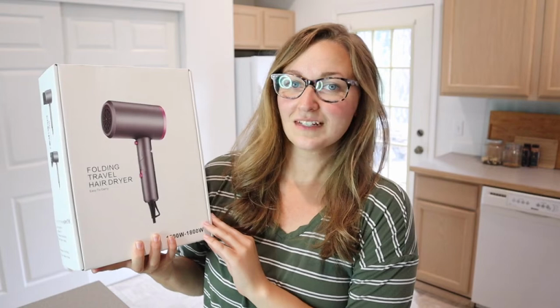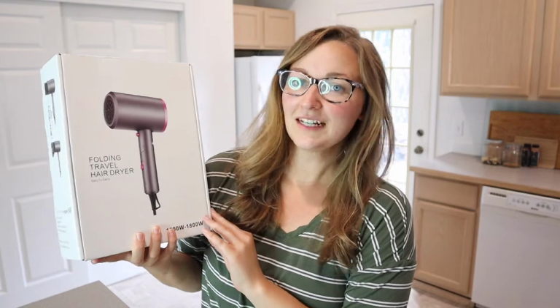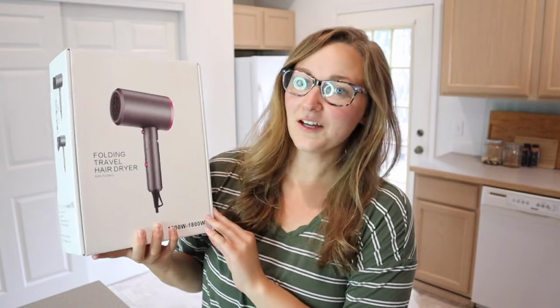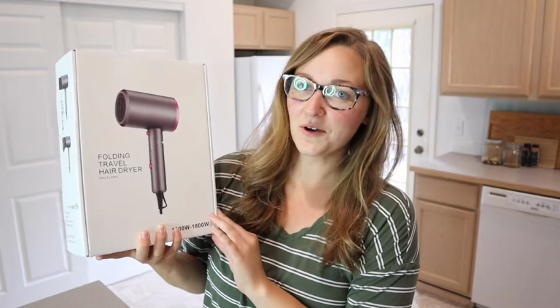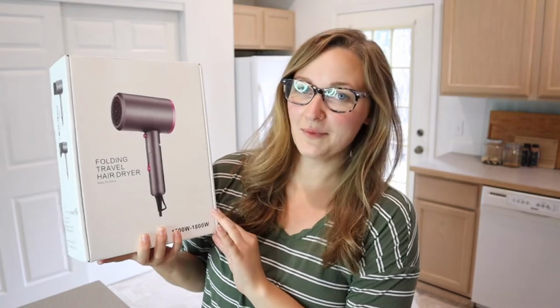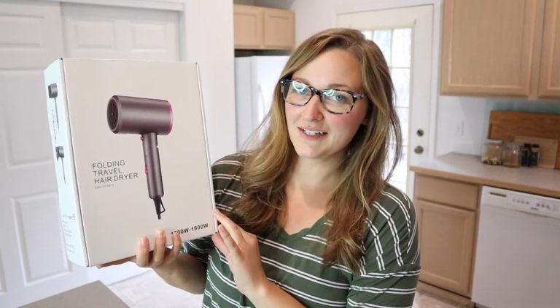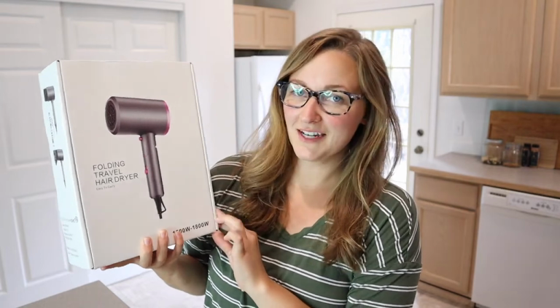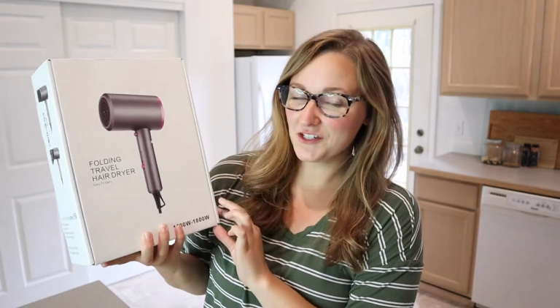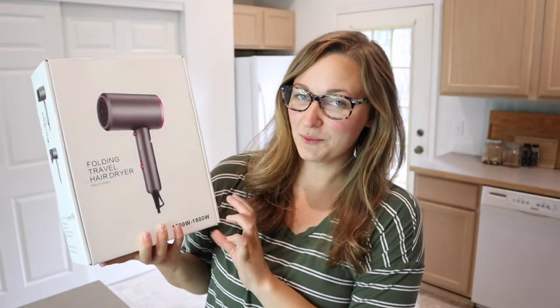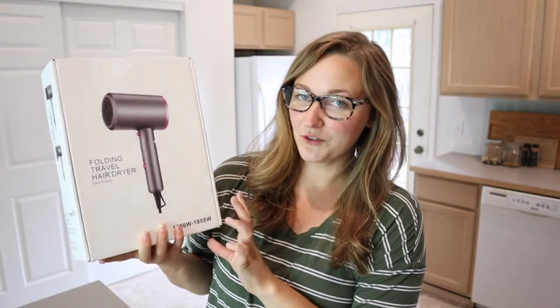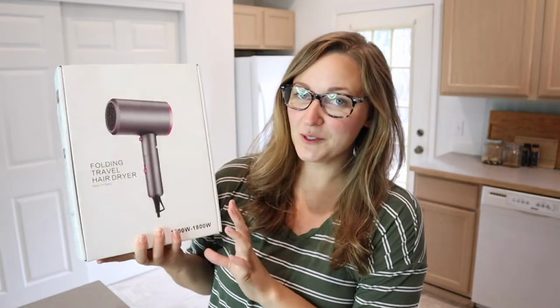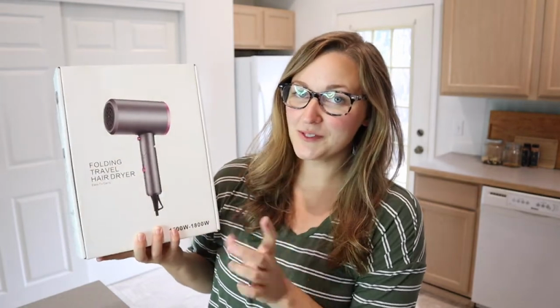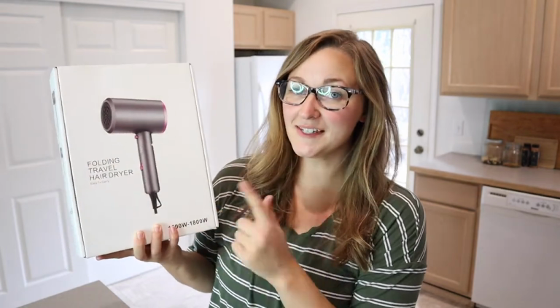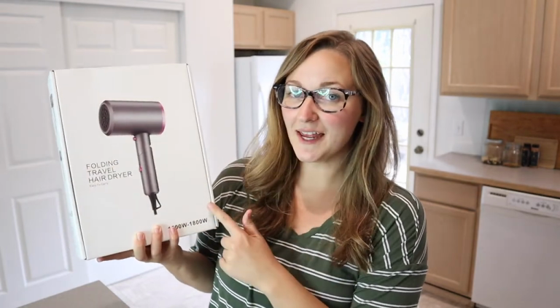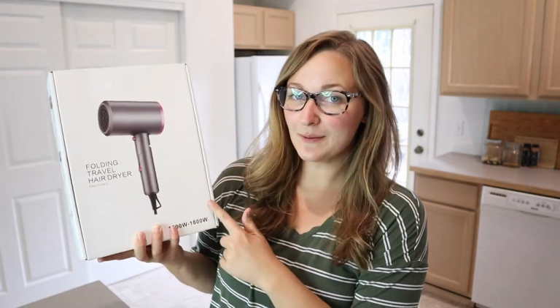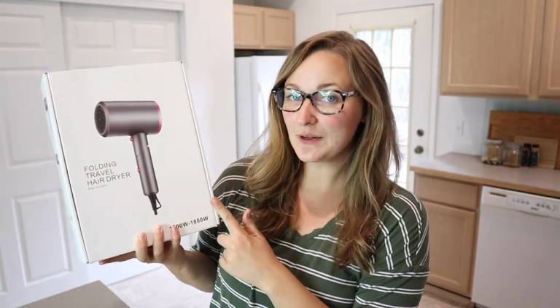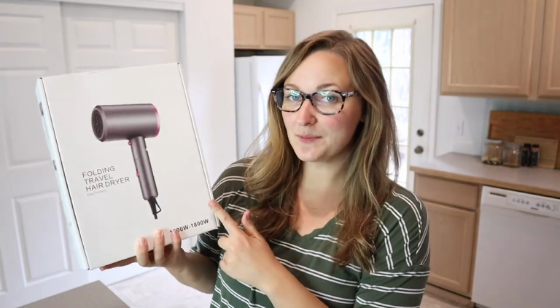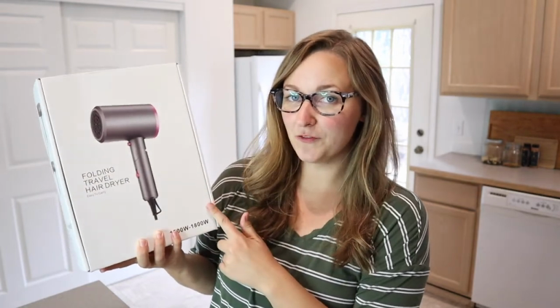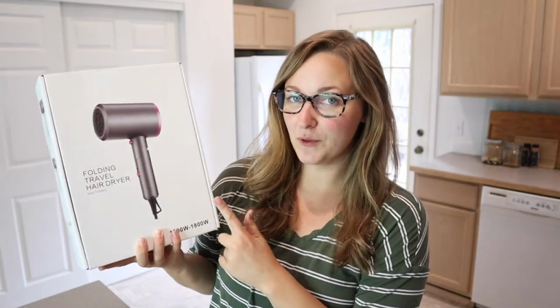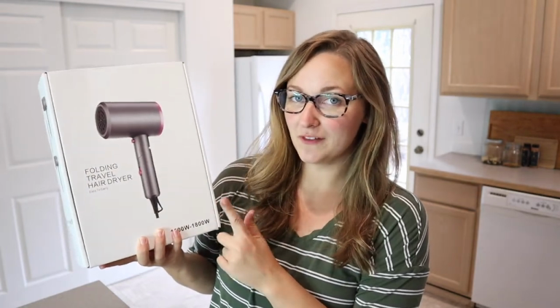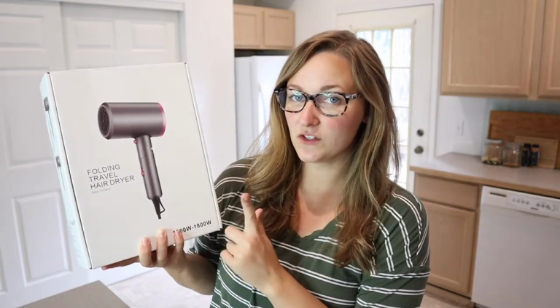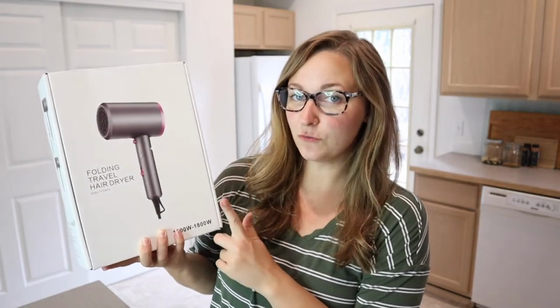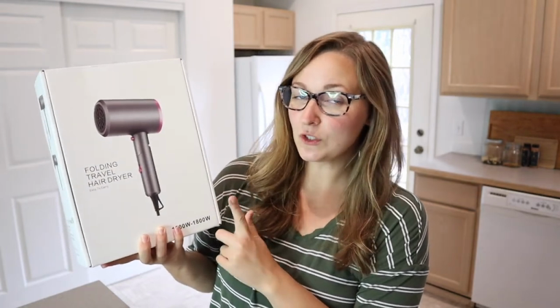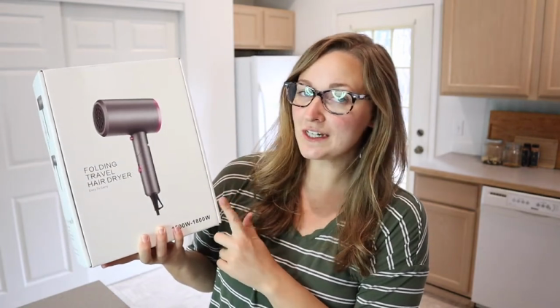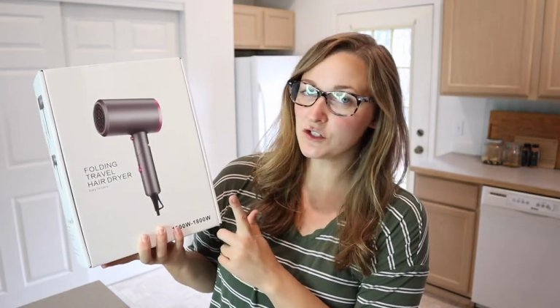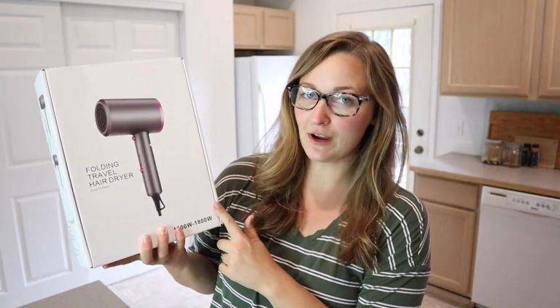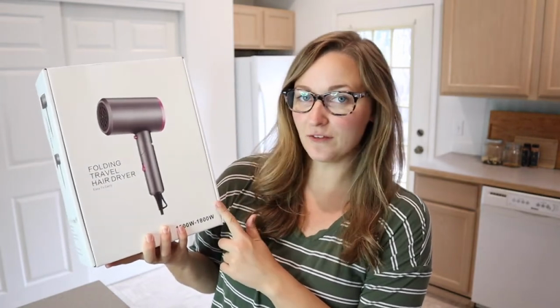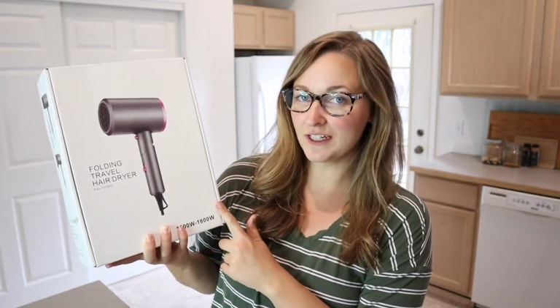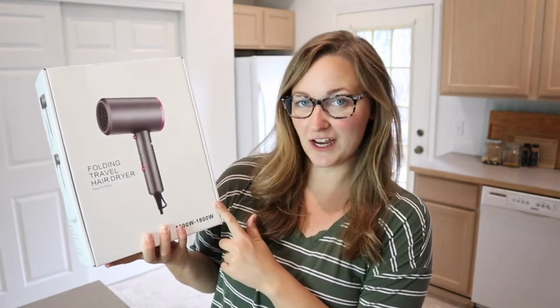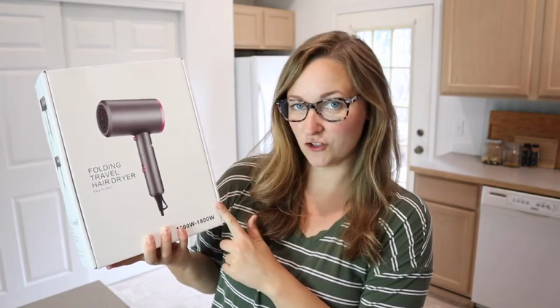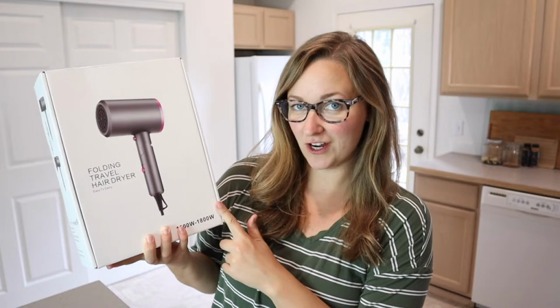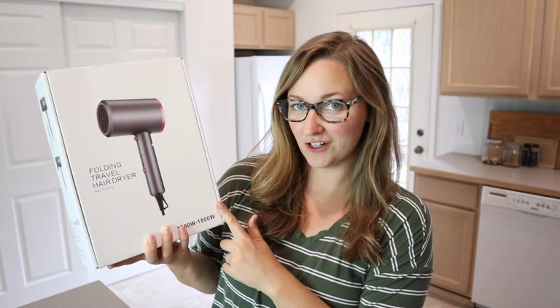Hello, welcome back to KG Simple Reviews. Today I'm going to be reviewing this folding traveling hairdryer.